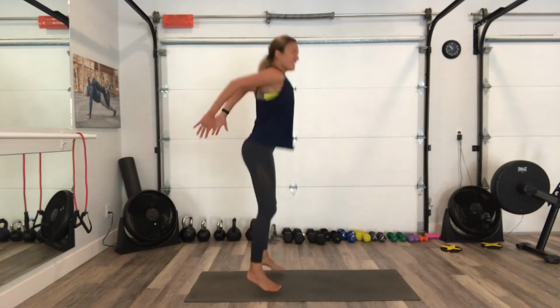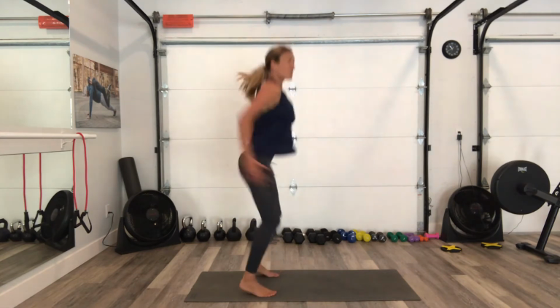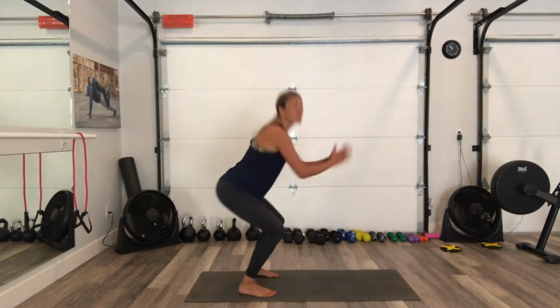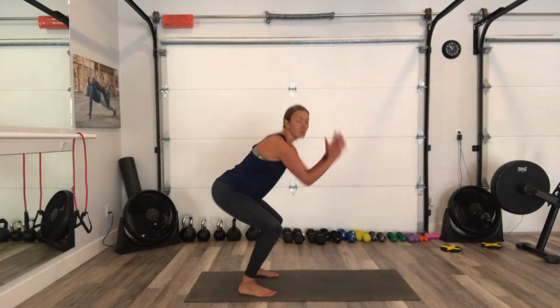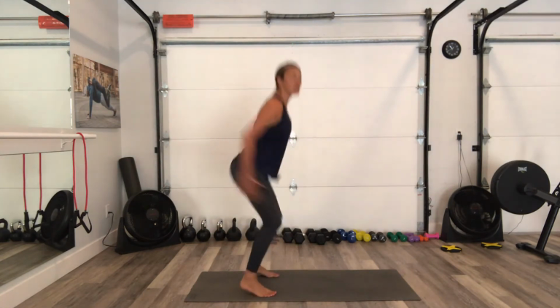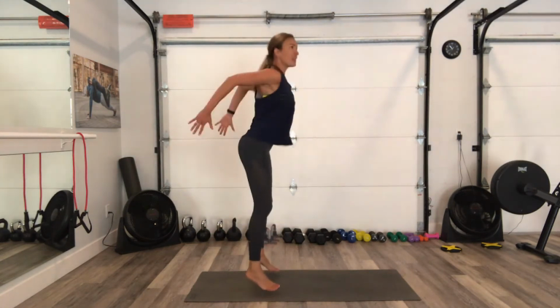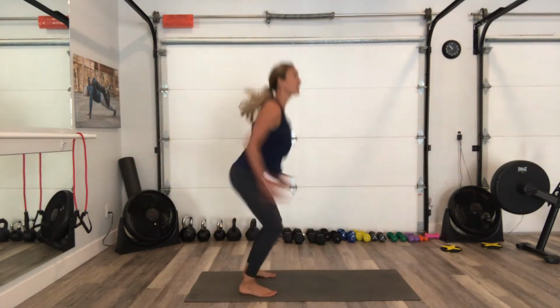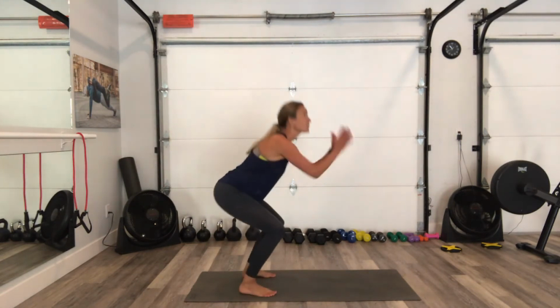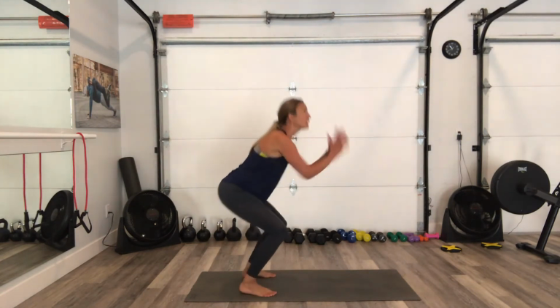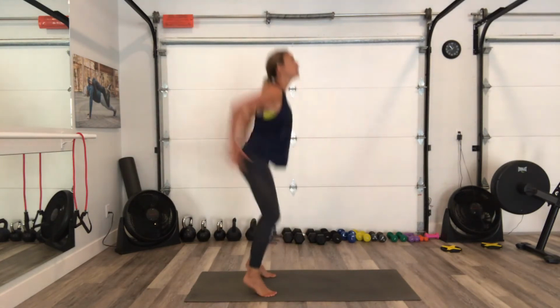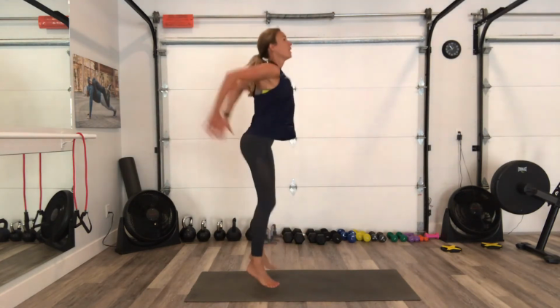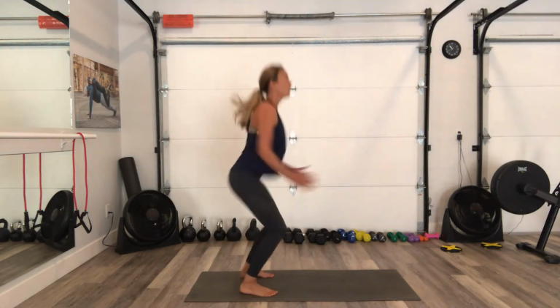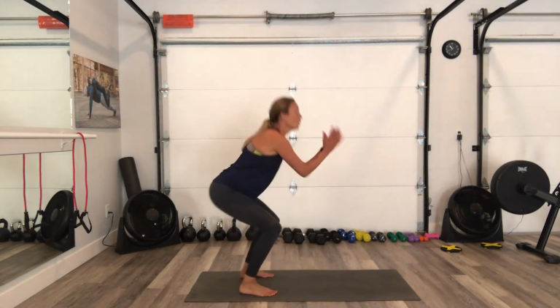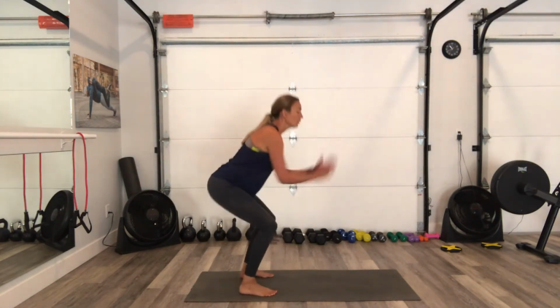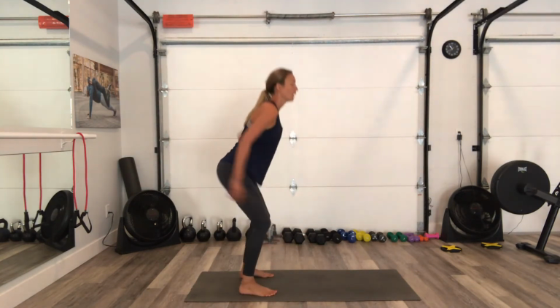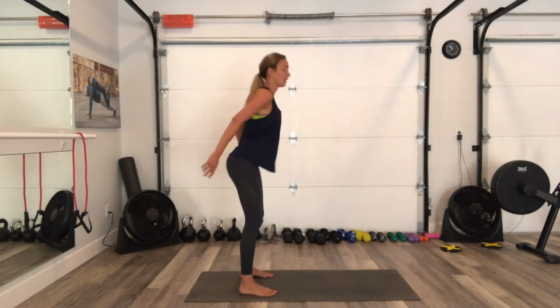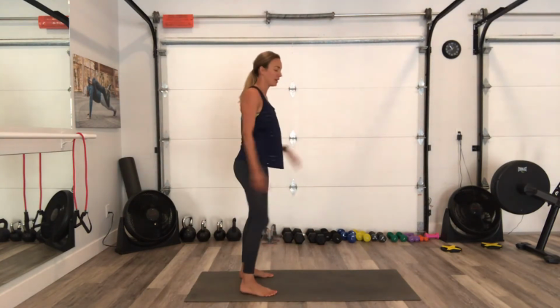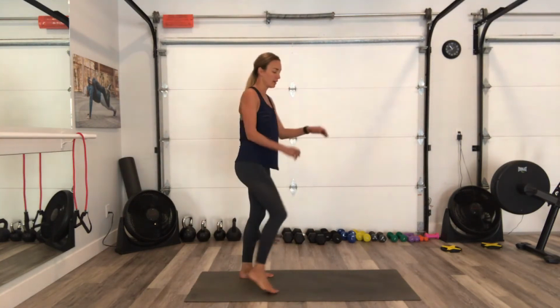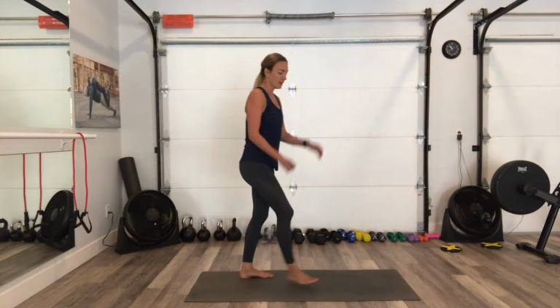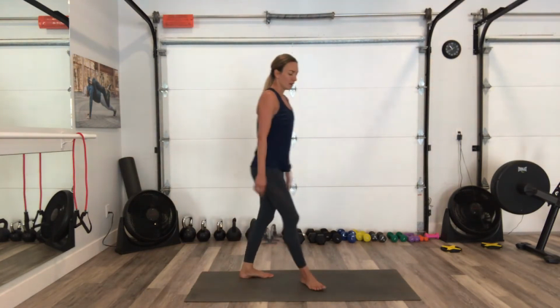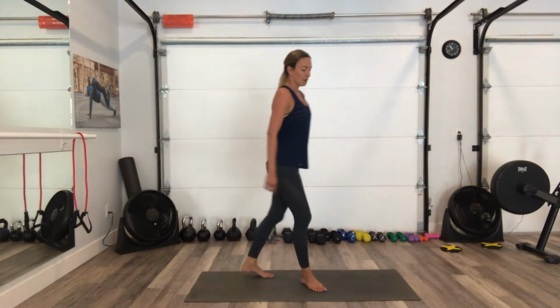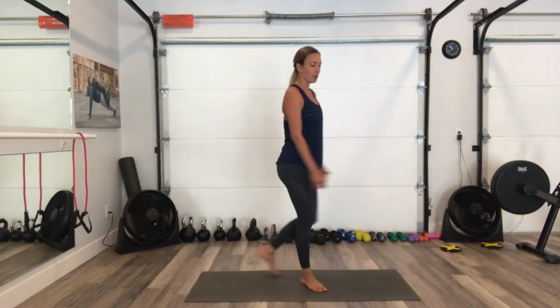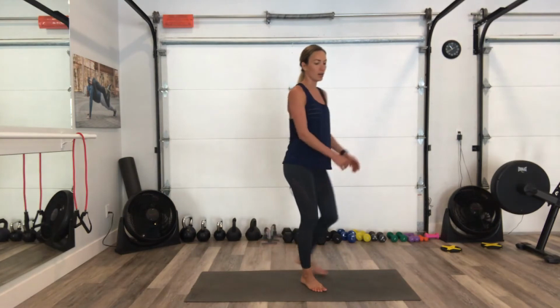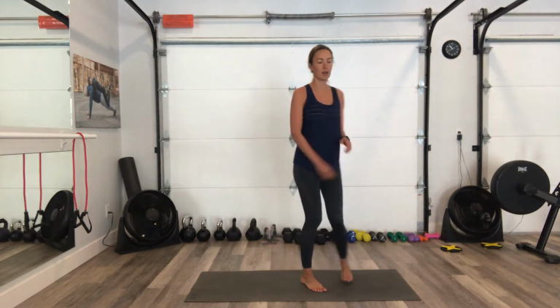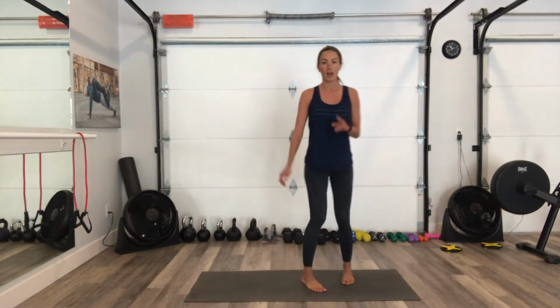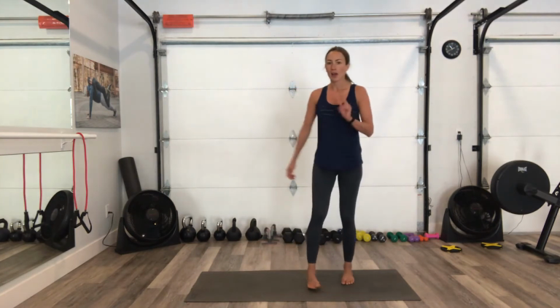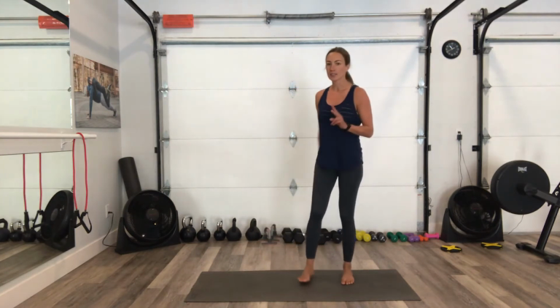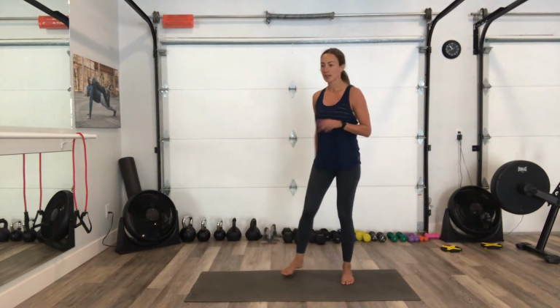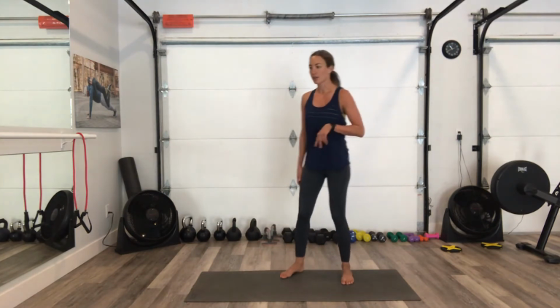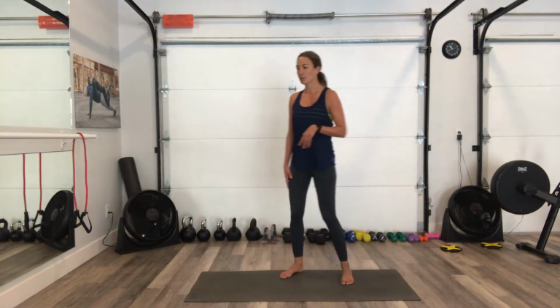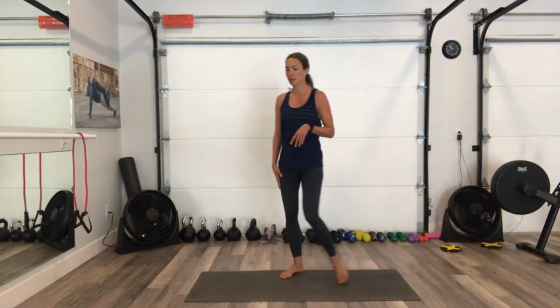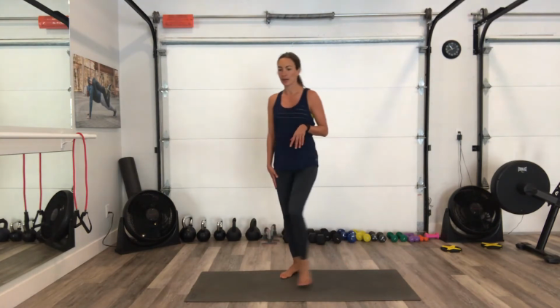We don't want to hurt our knees. Squeeze your tummy here, last one. That's the second hardest one for me.